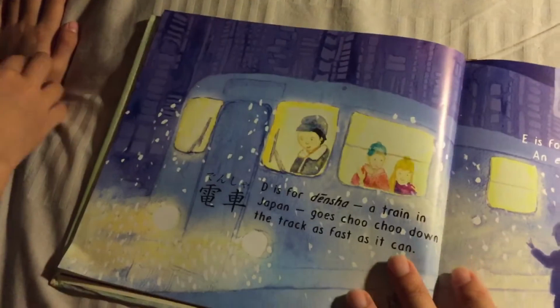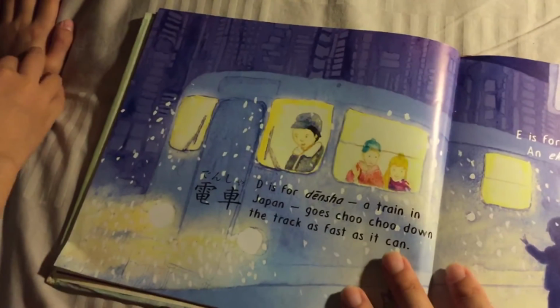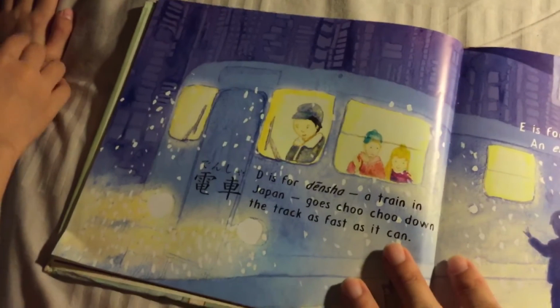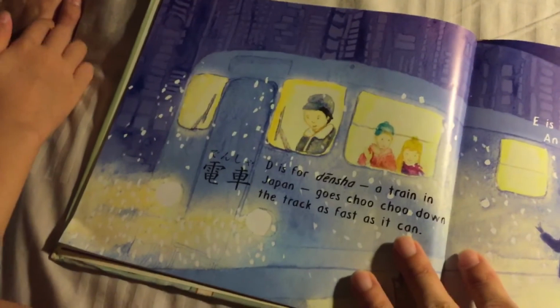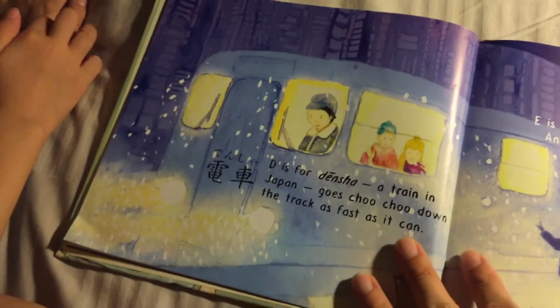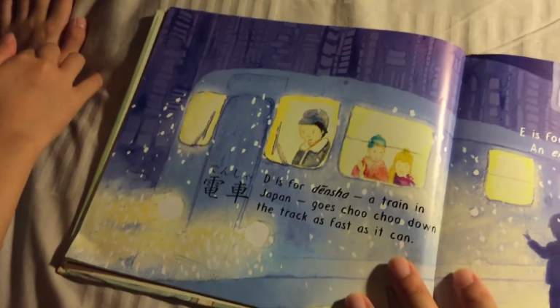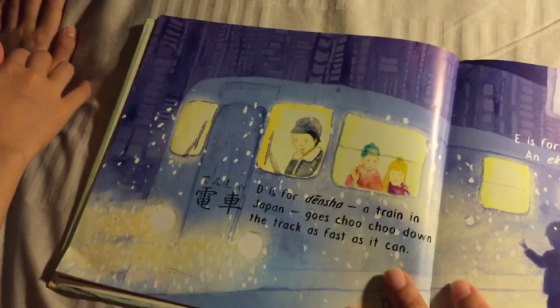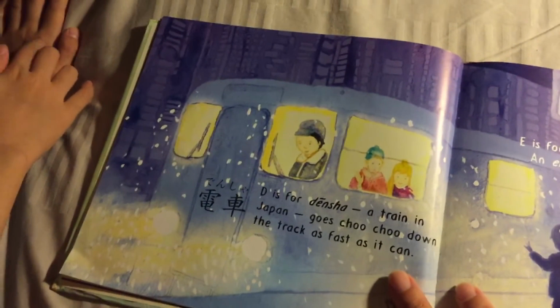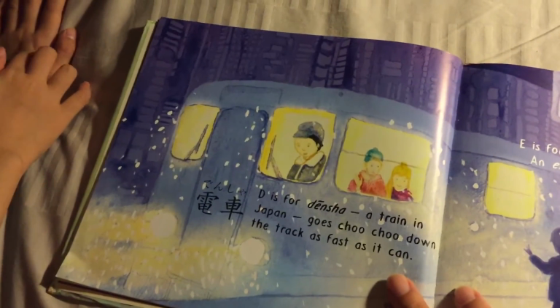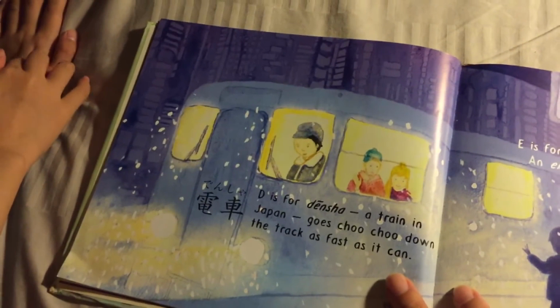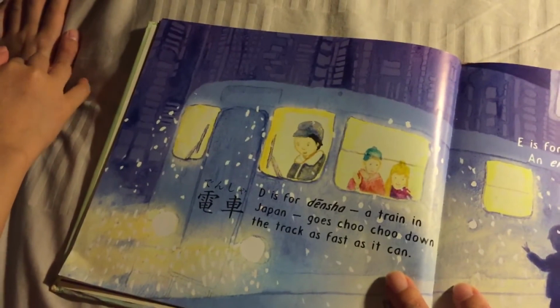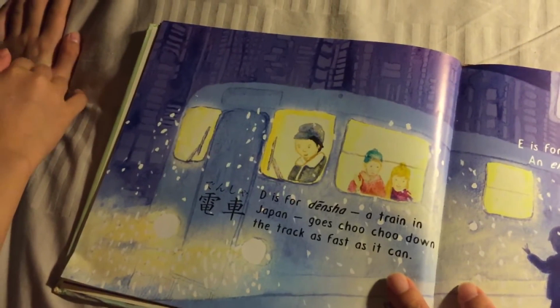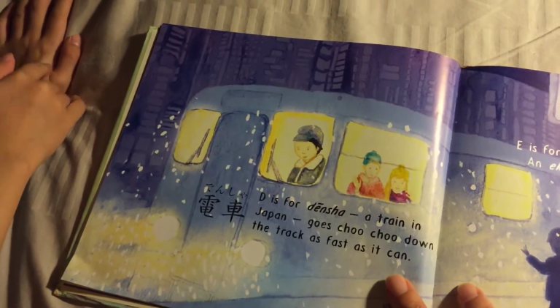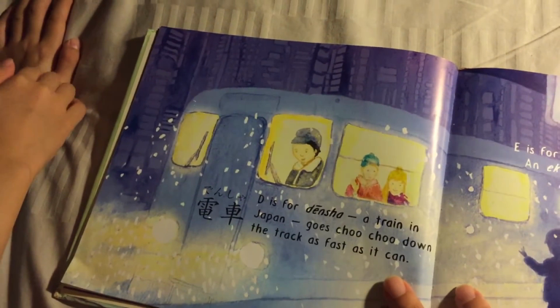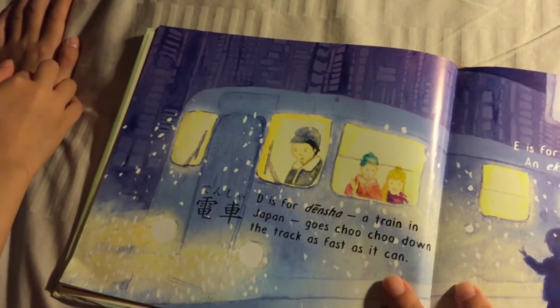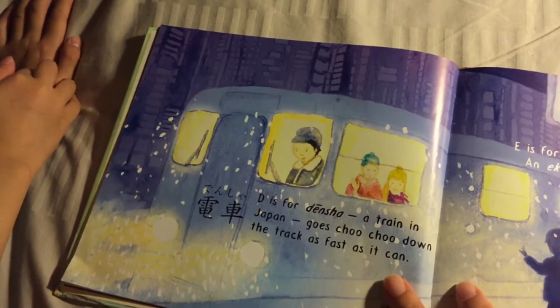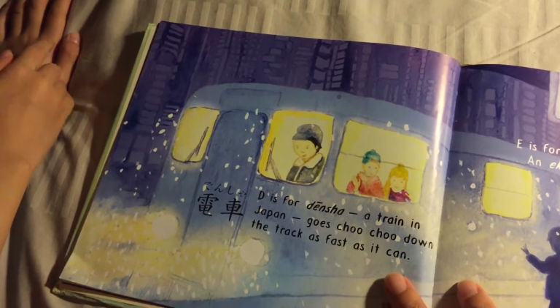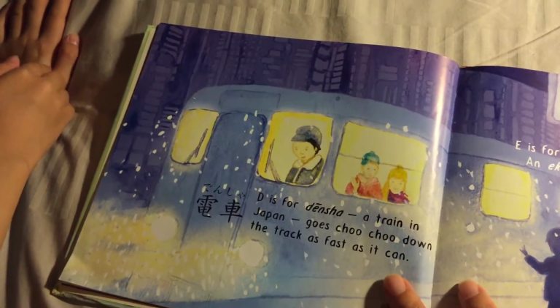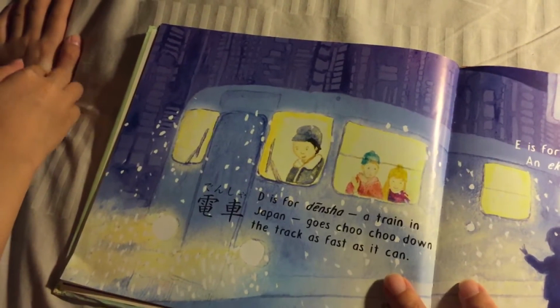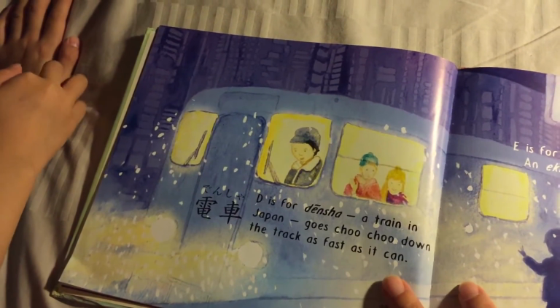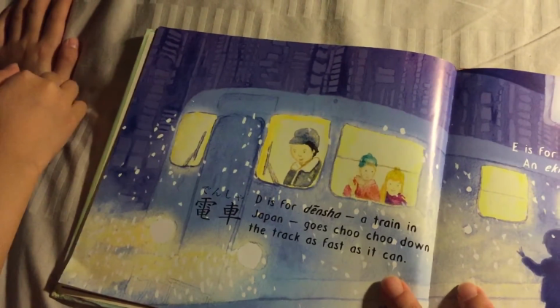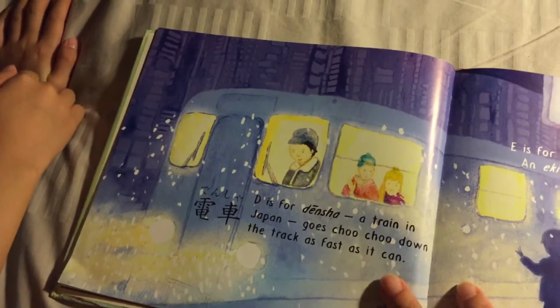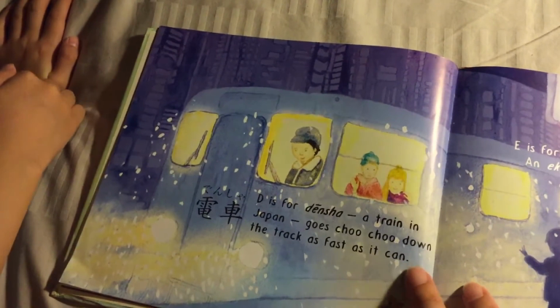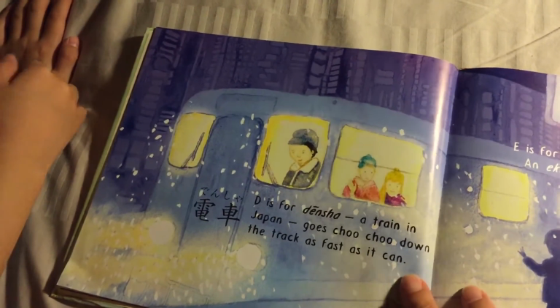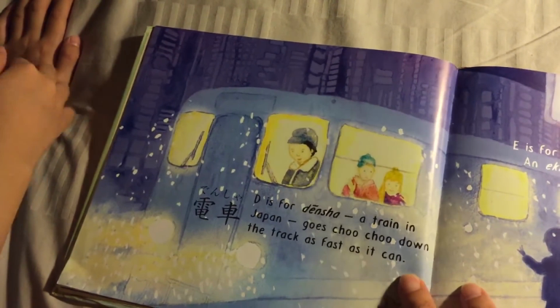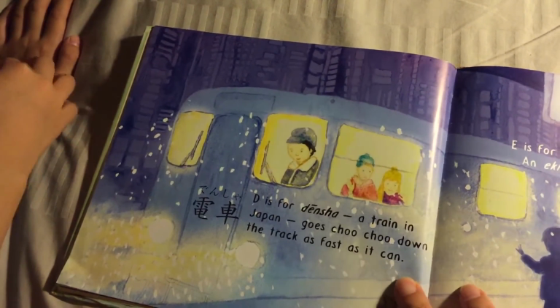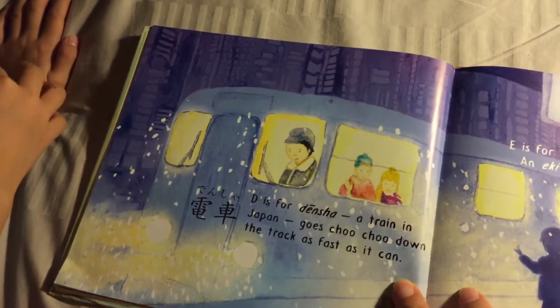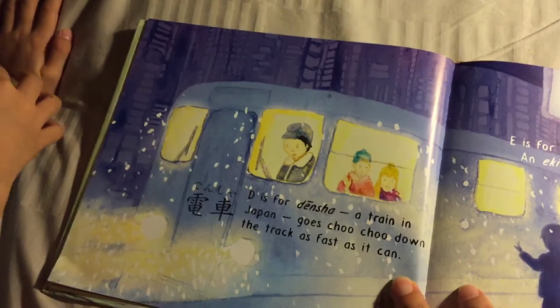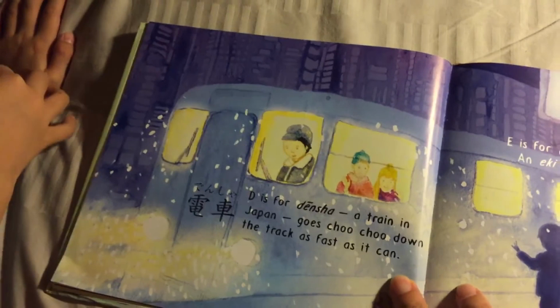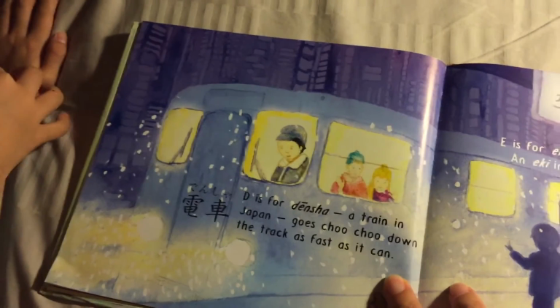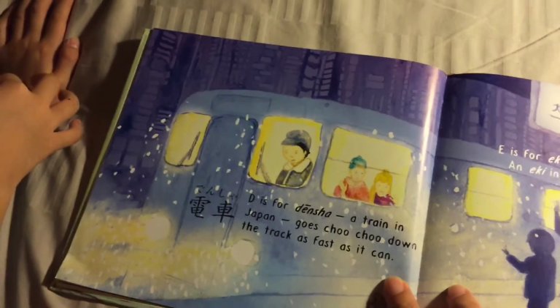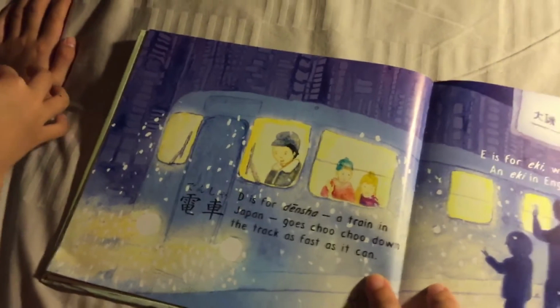D is for Densha — a train in Japan goes choo choo down the track as fast as it can.